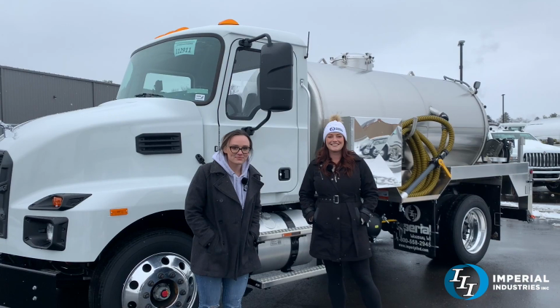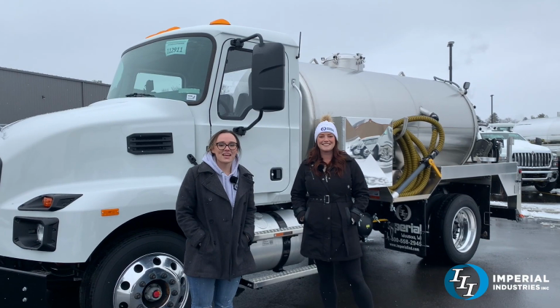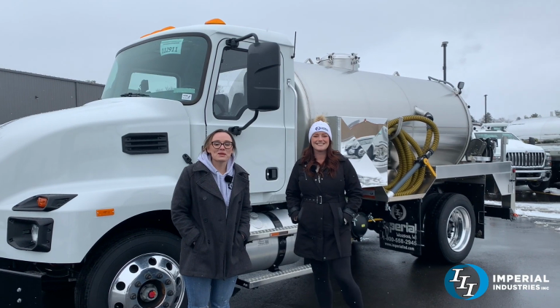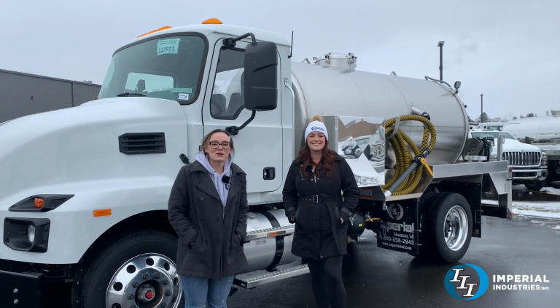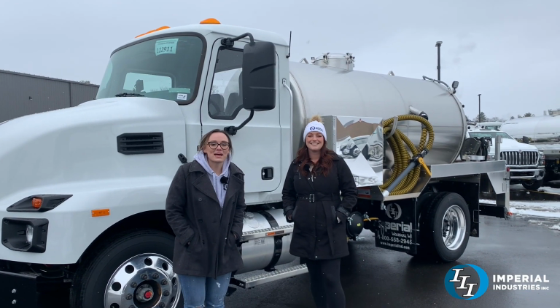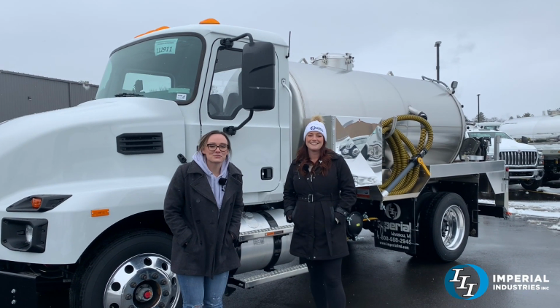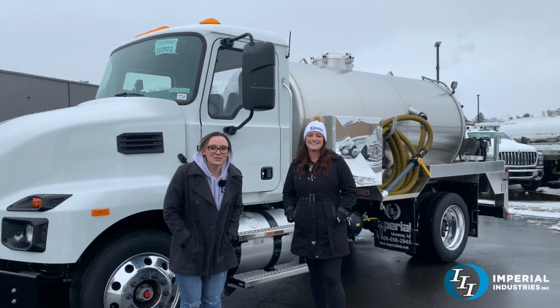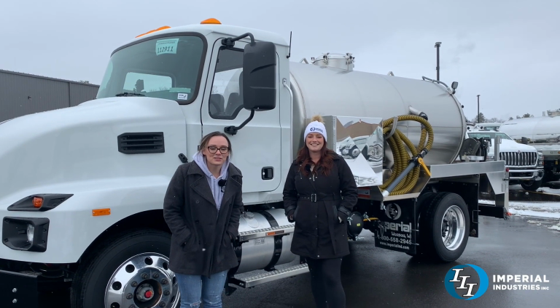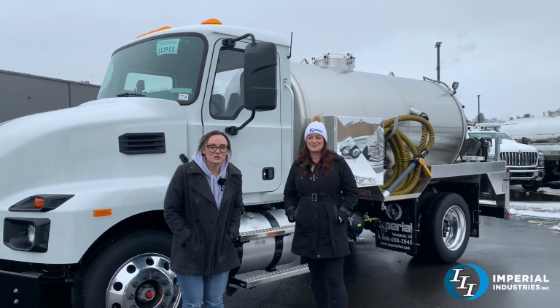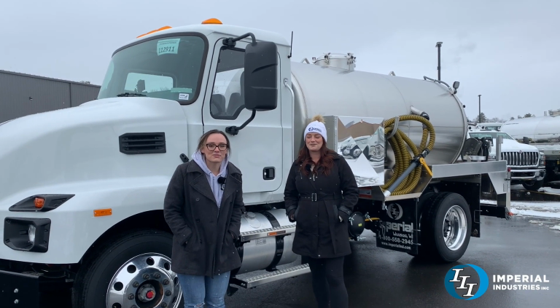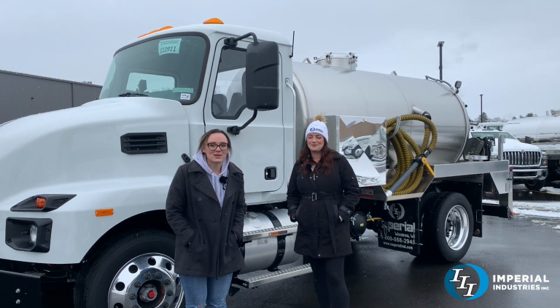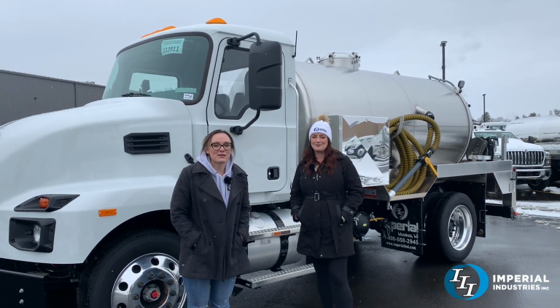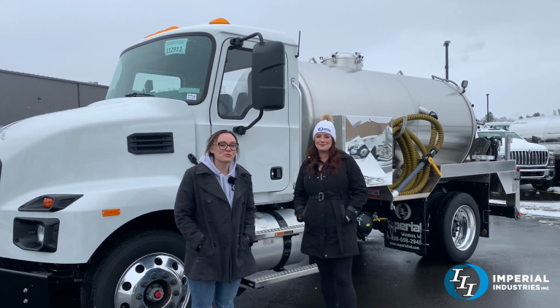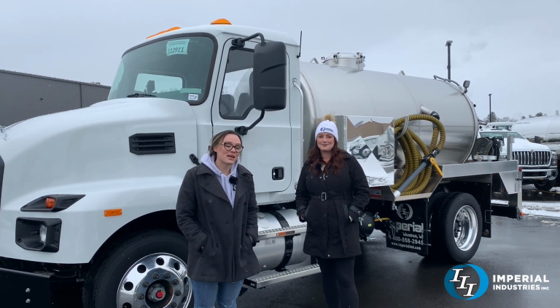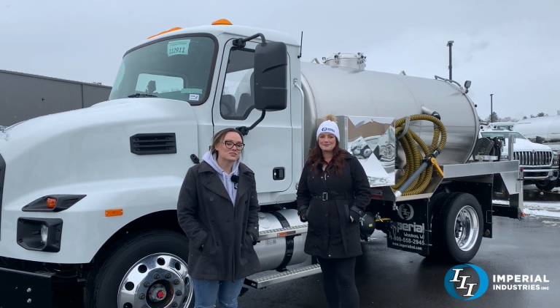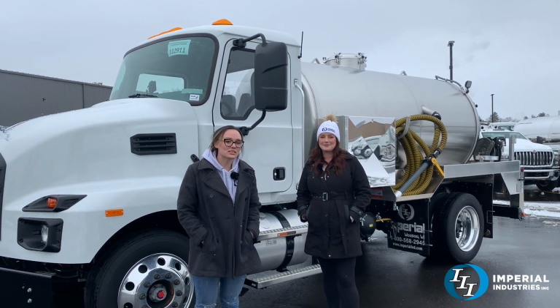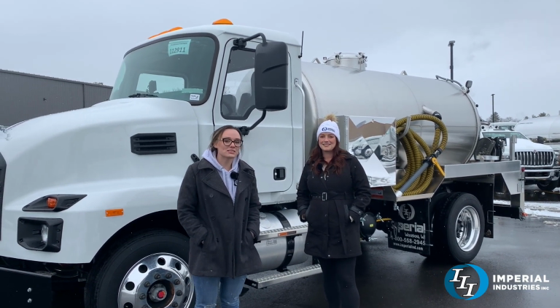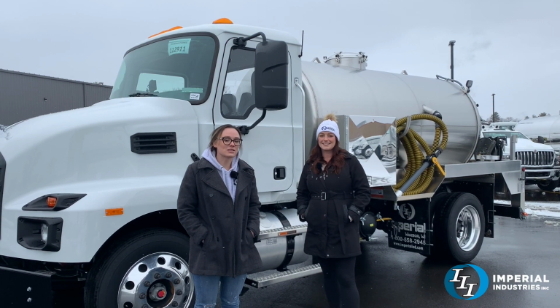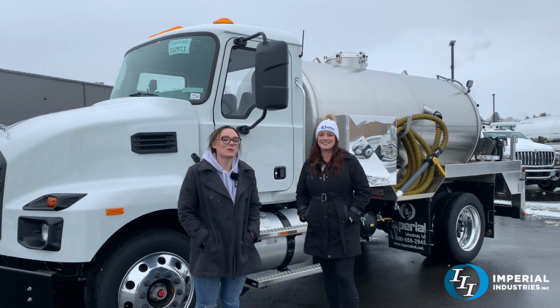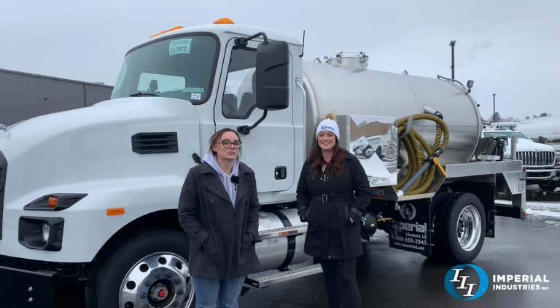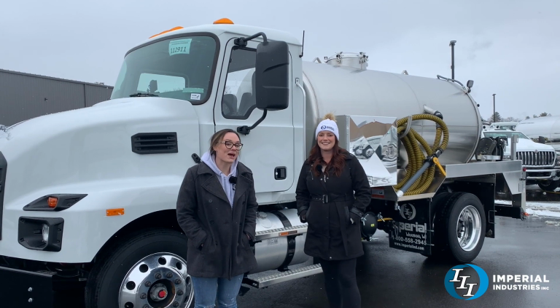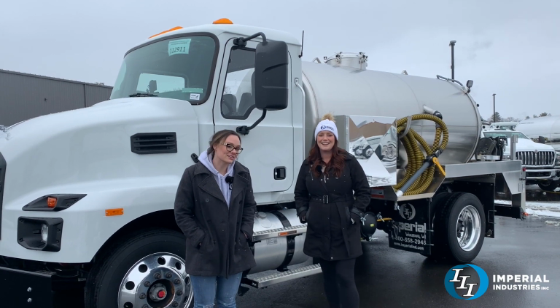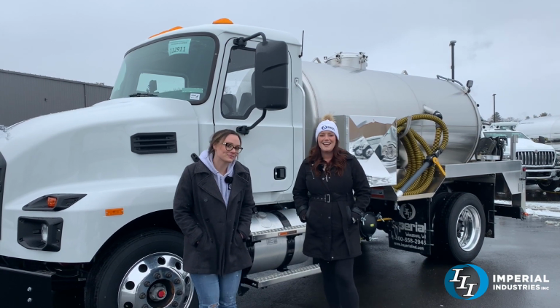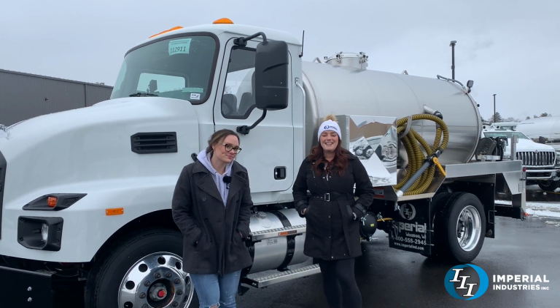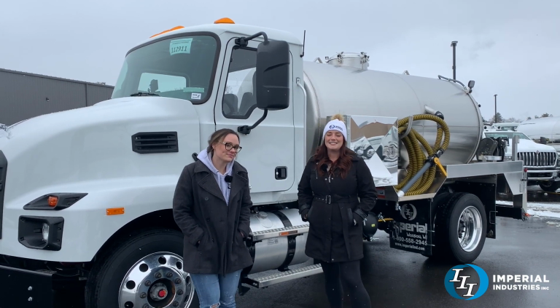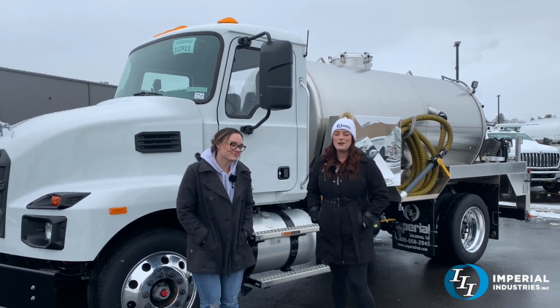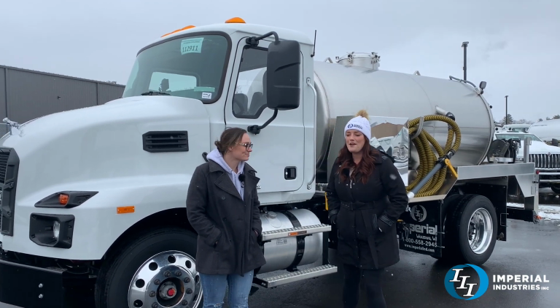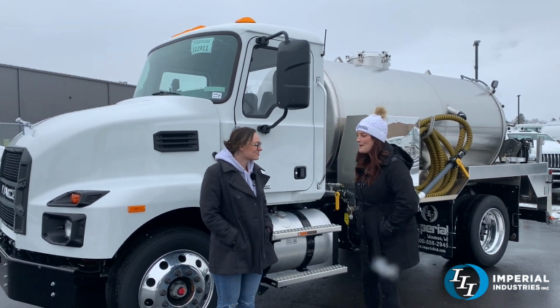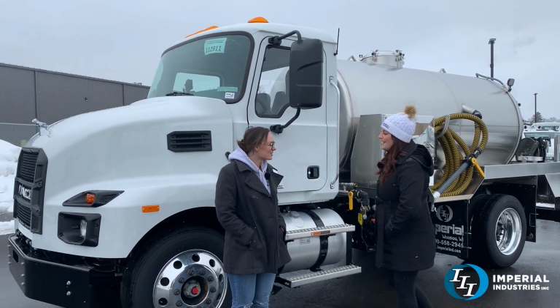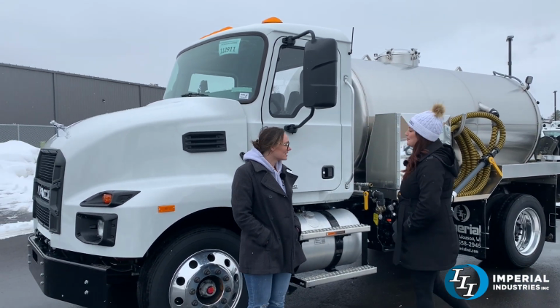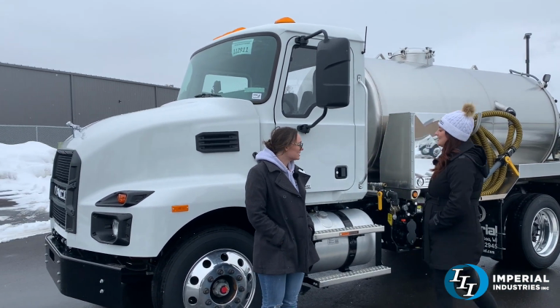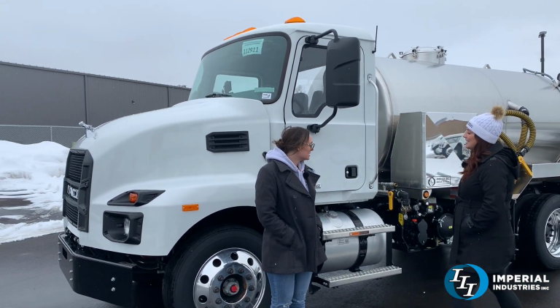Hey everybody, welcome back to Imperial and Truck of the Week. I'm here with Renee and she's going to tell us a little bit about this Mack. So here we have a Mack MD6.